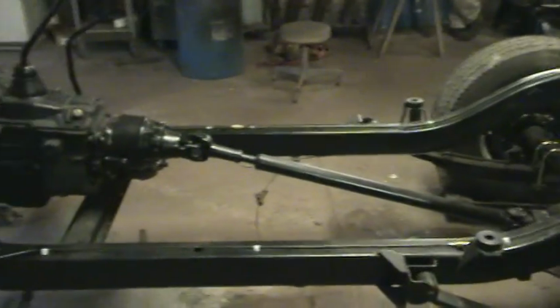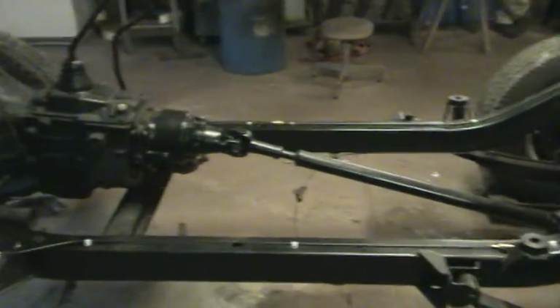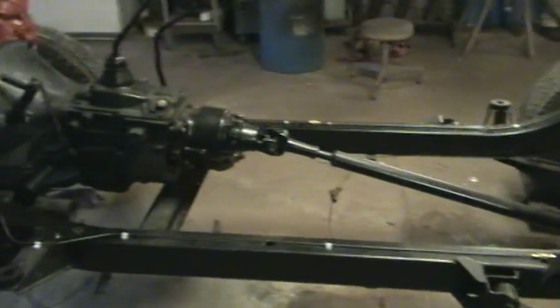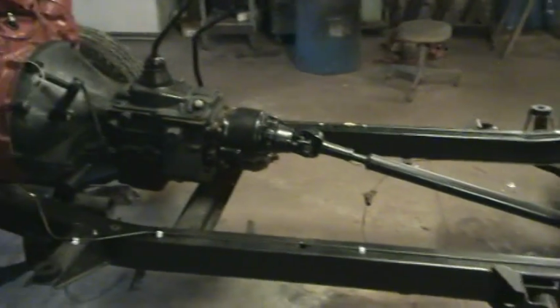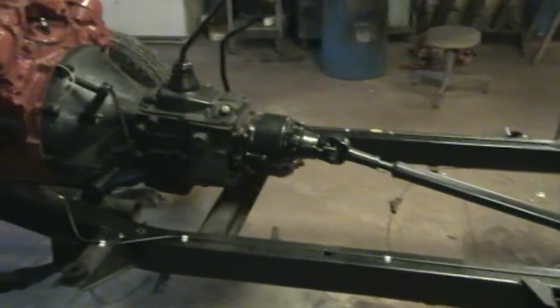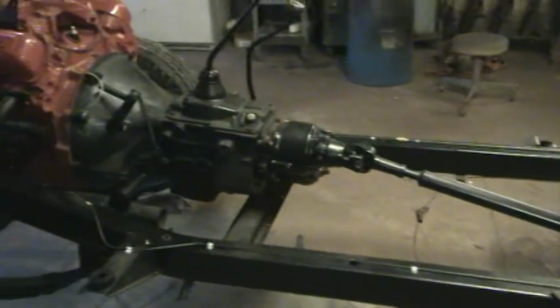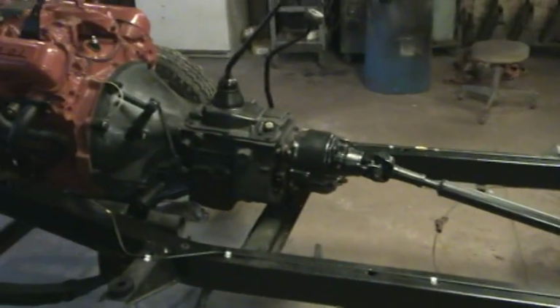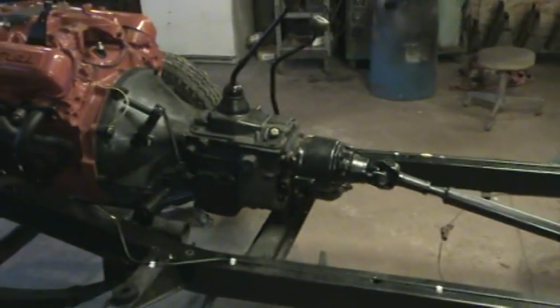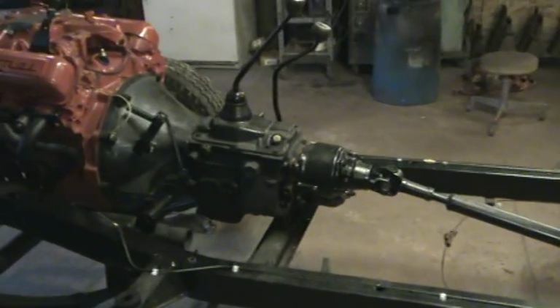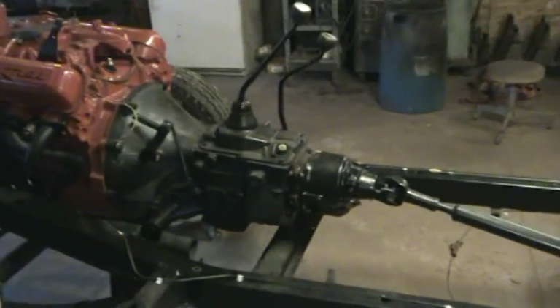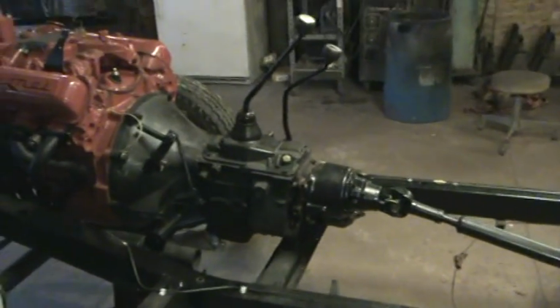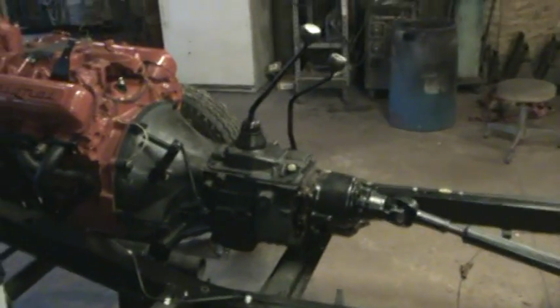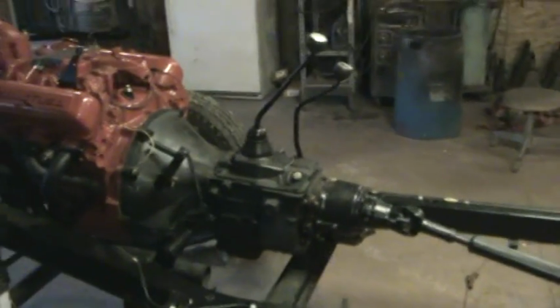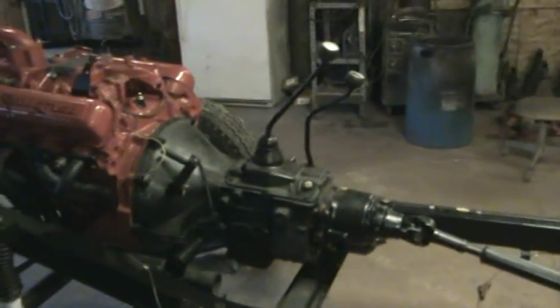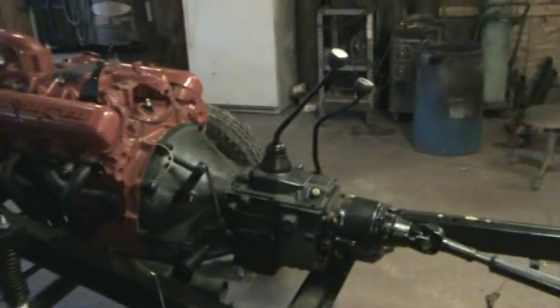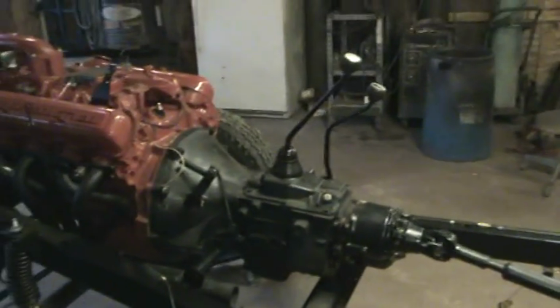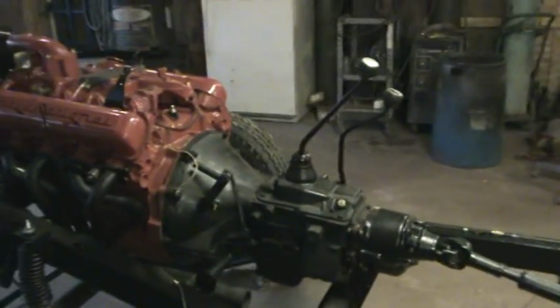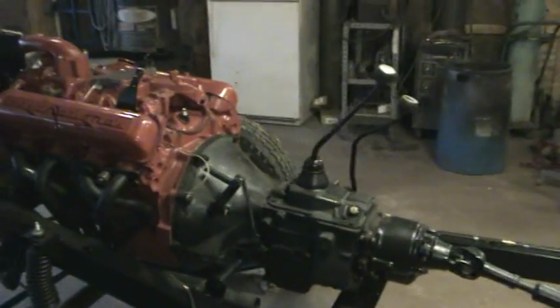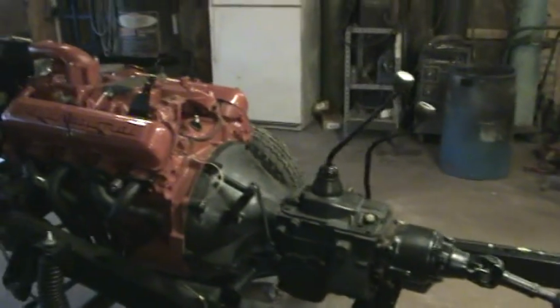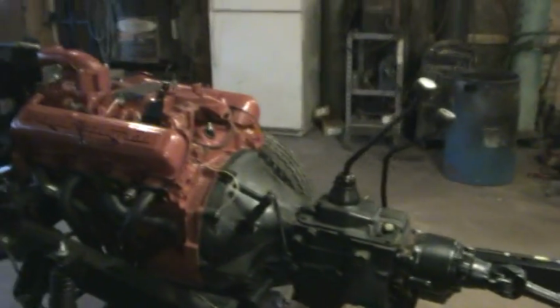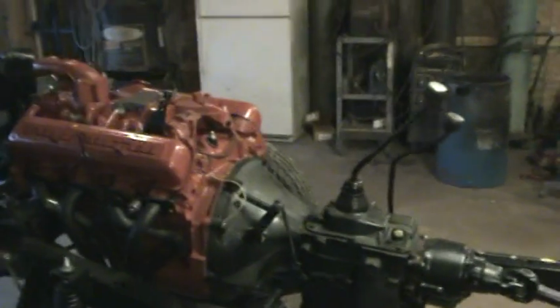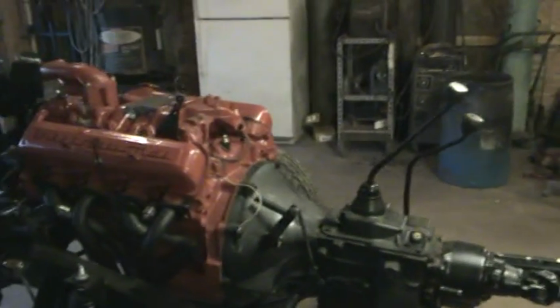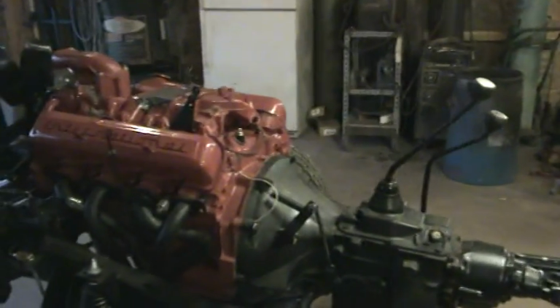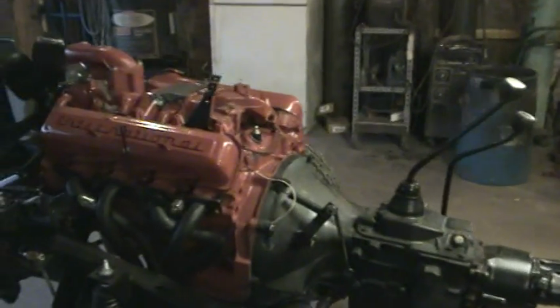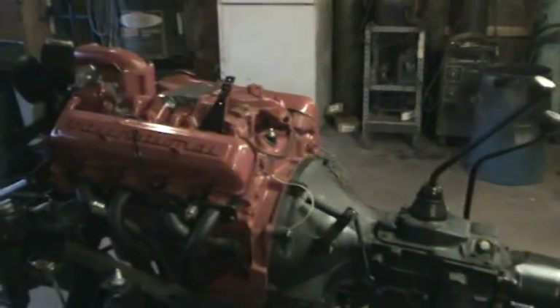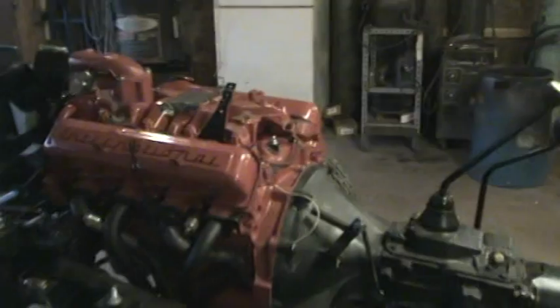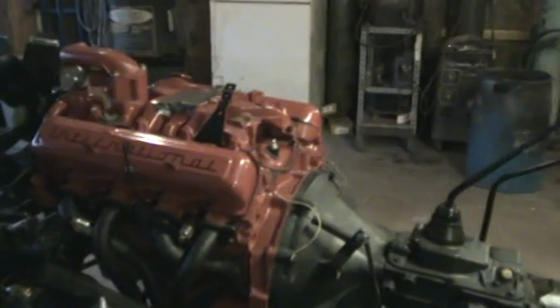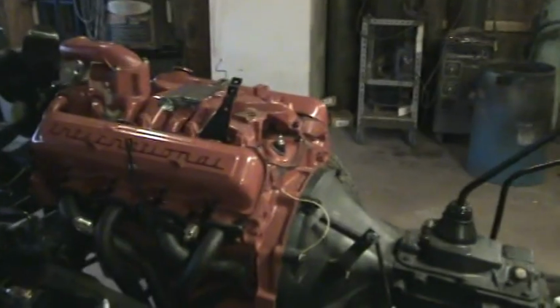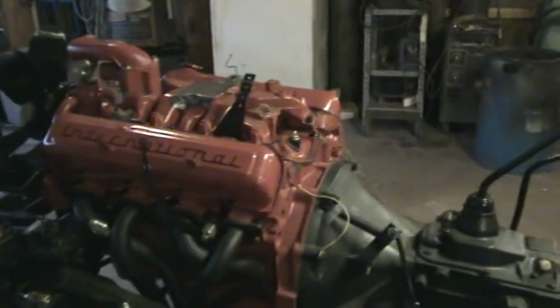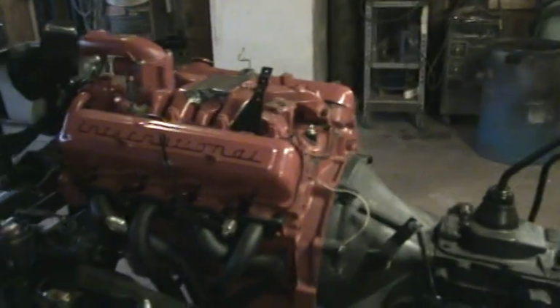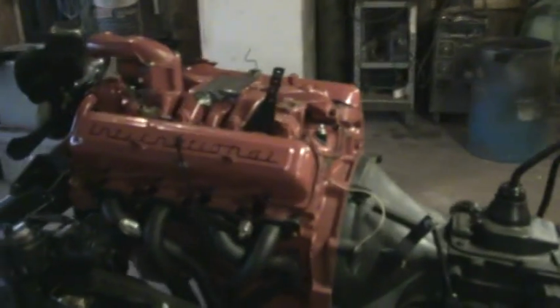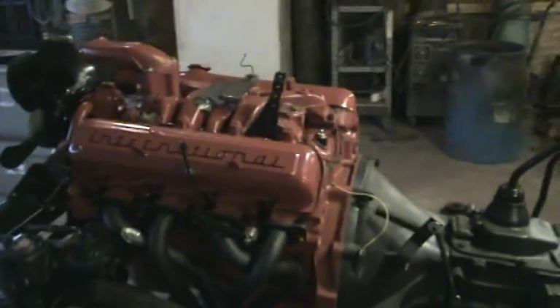304, four-speed truck. Rebuilt motor — whole nine yards.